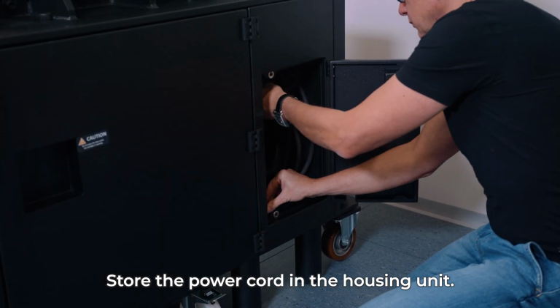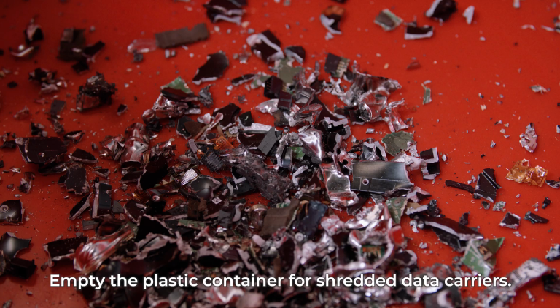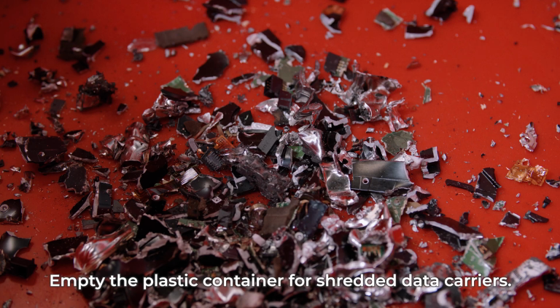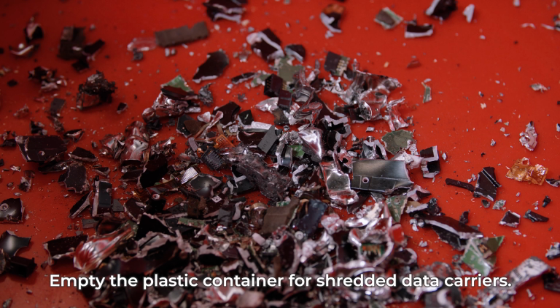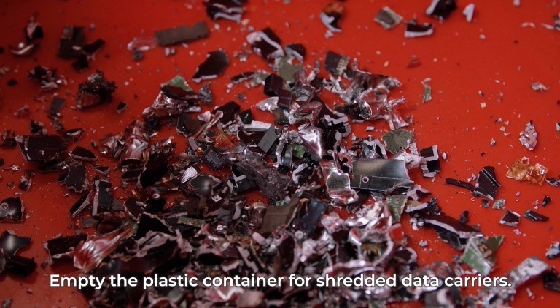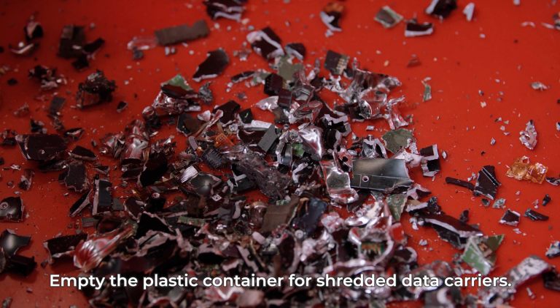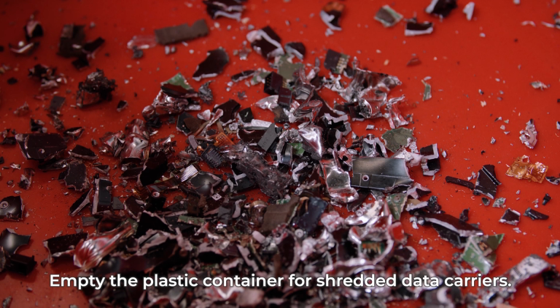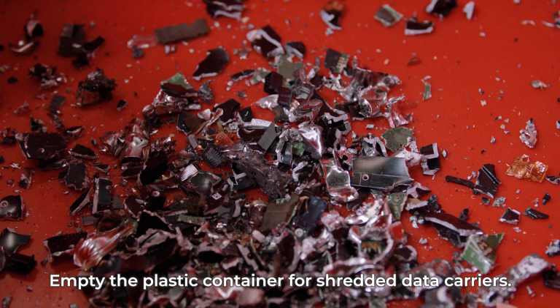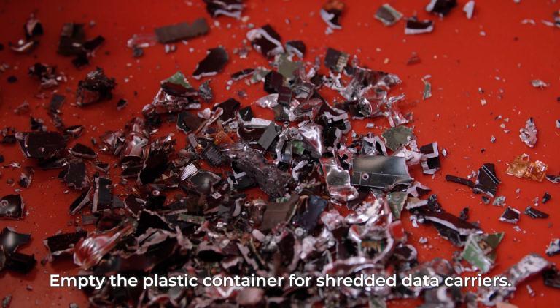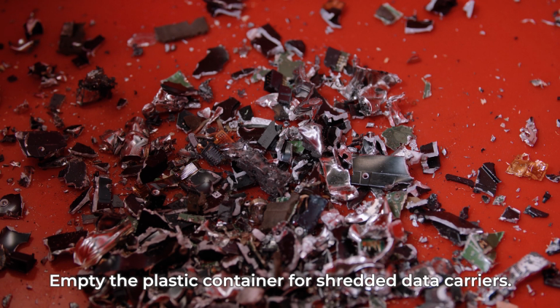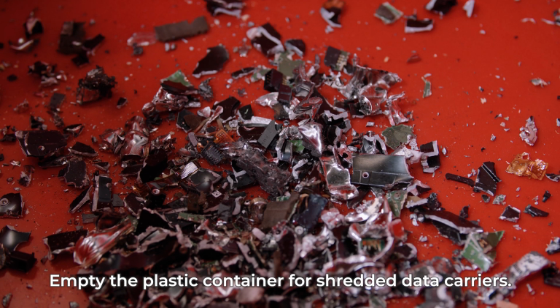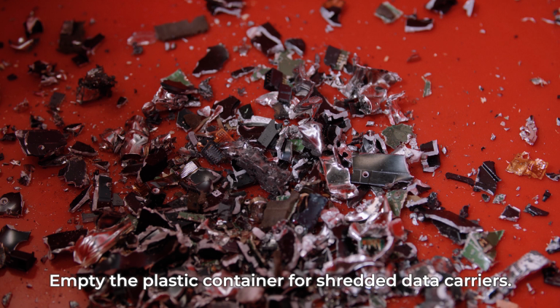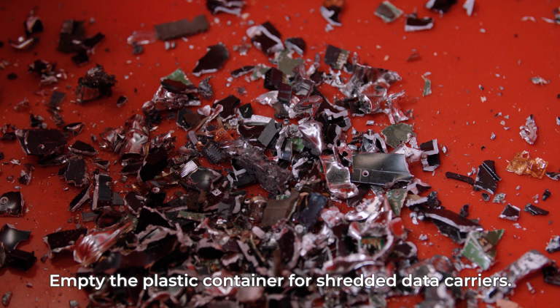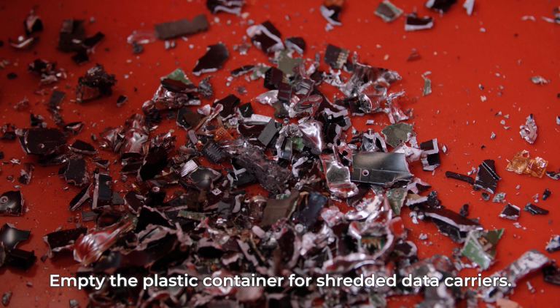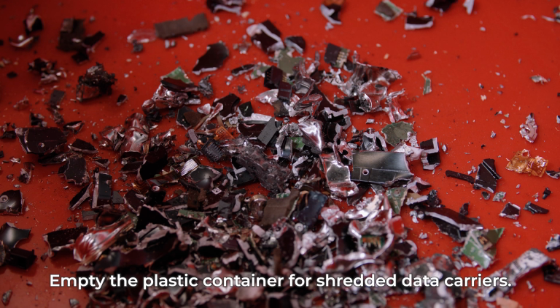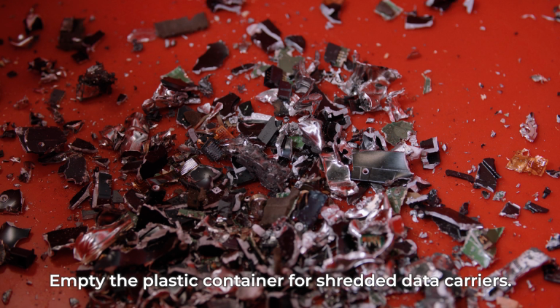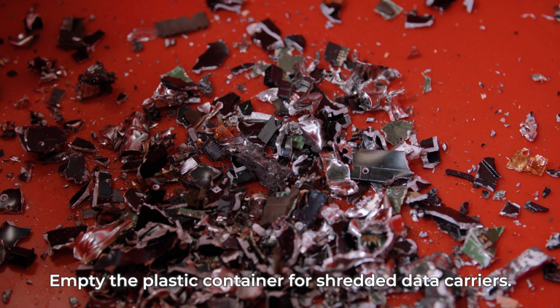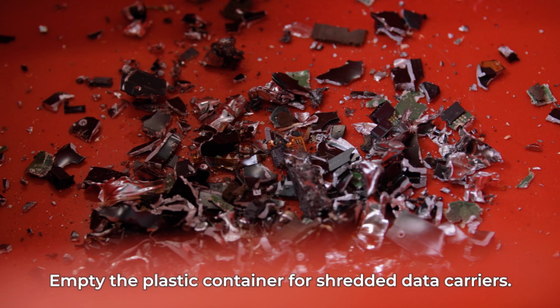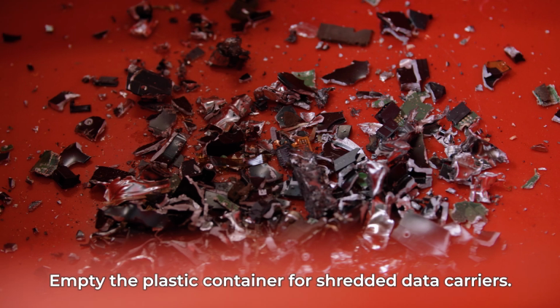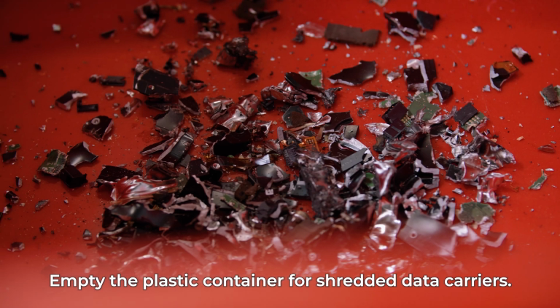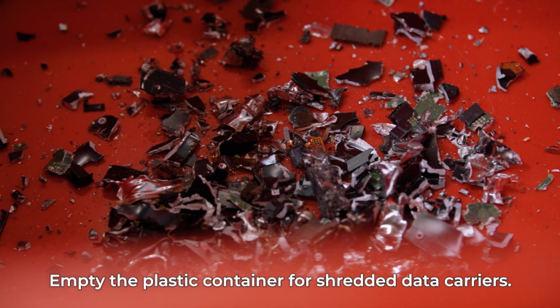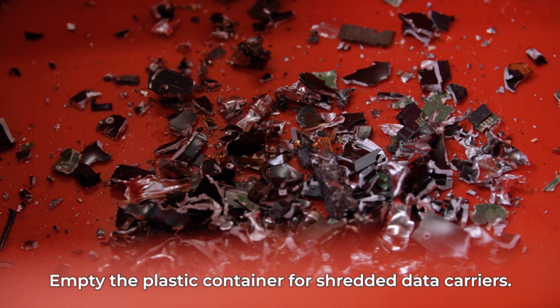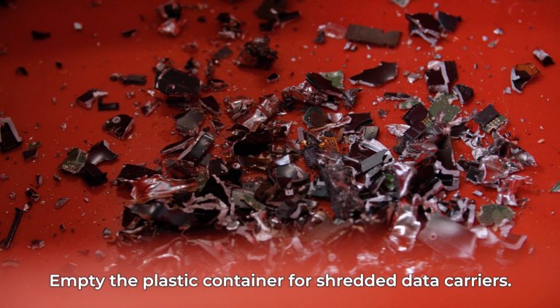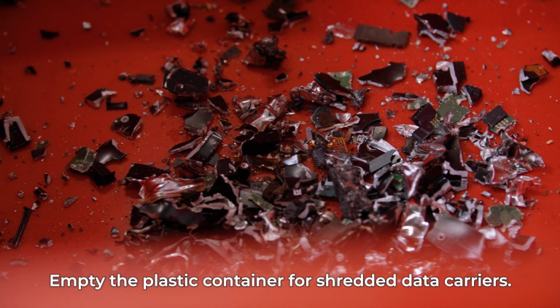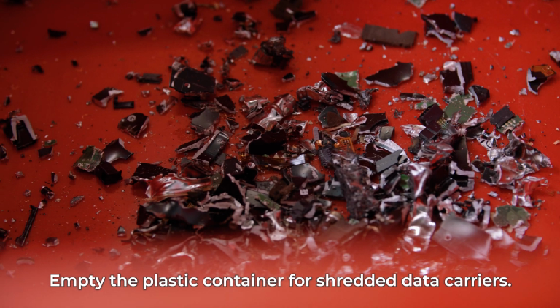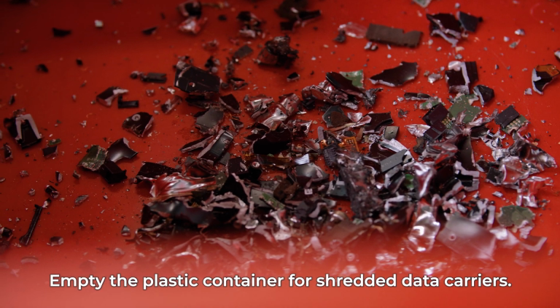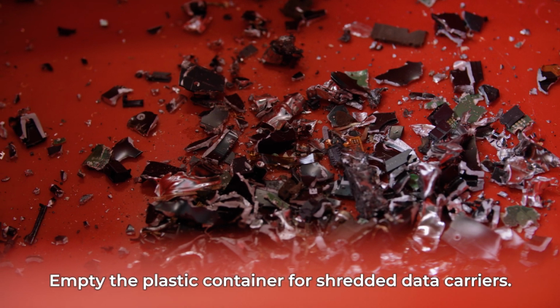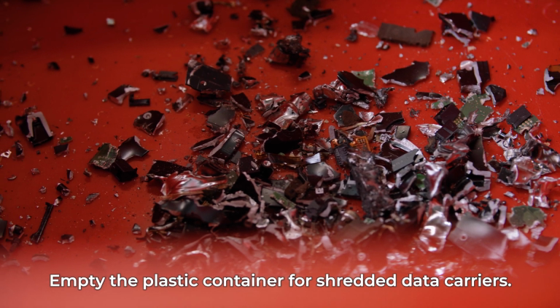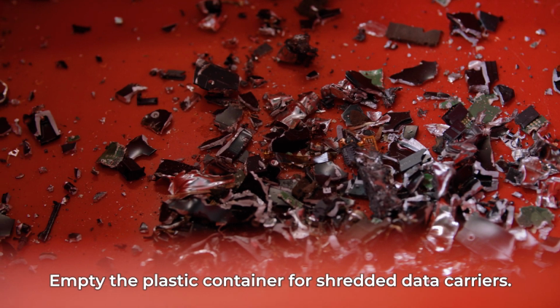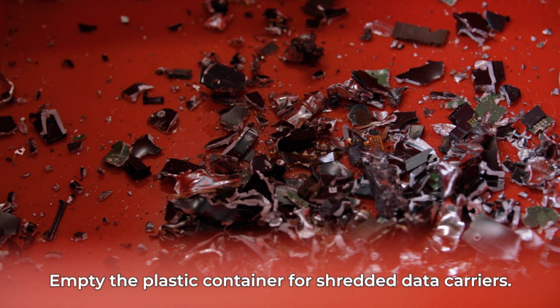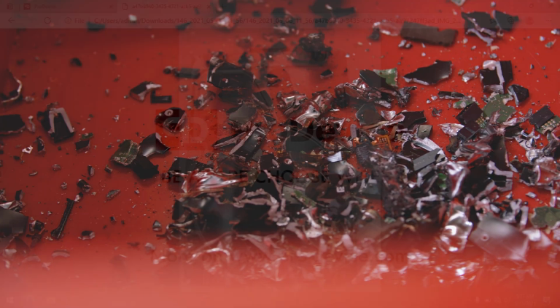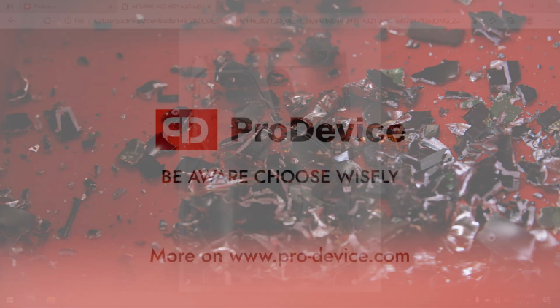Empty the shredded data carriers from the plastic container and recycle them.